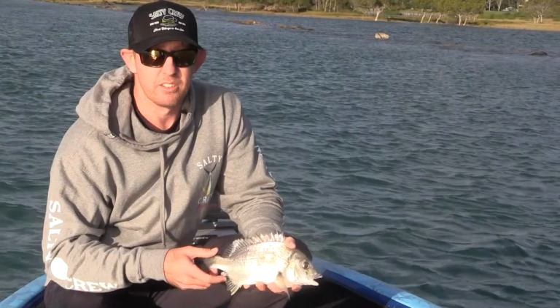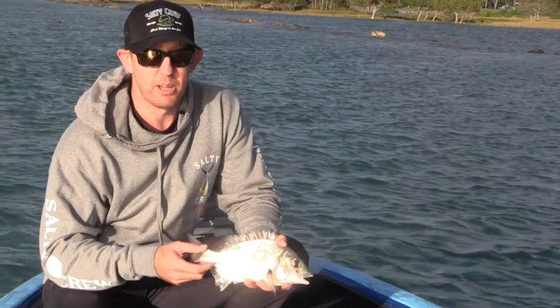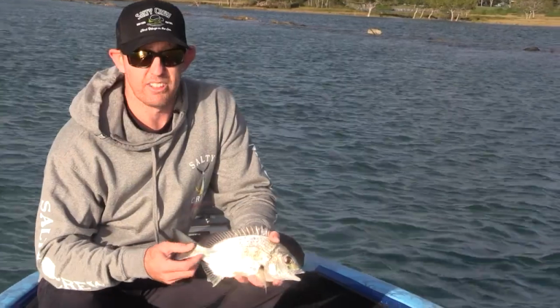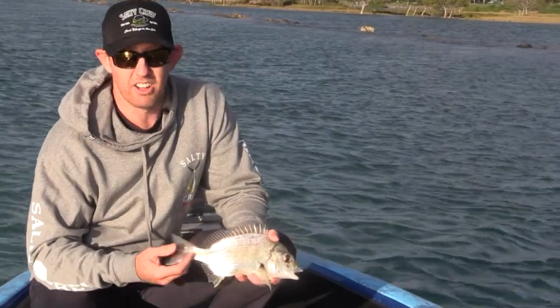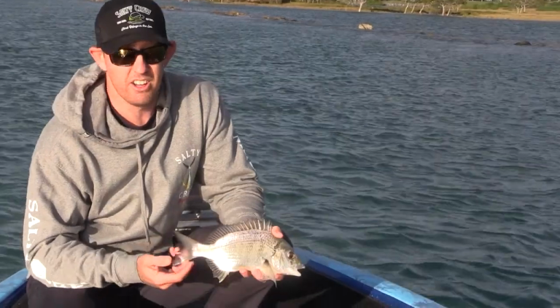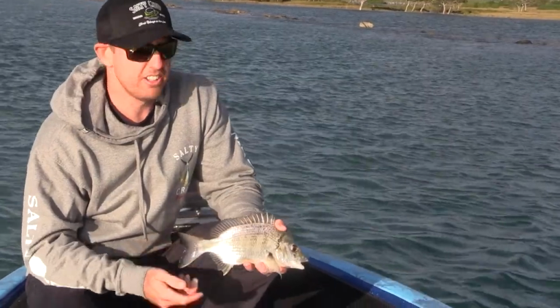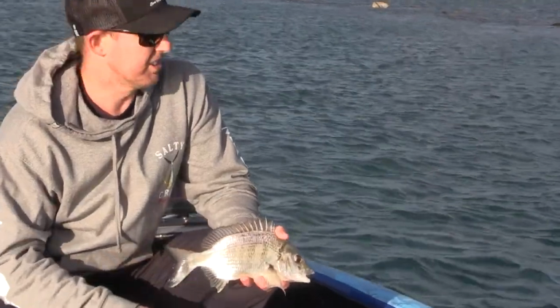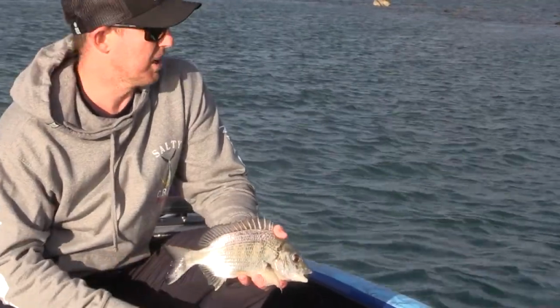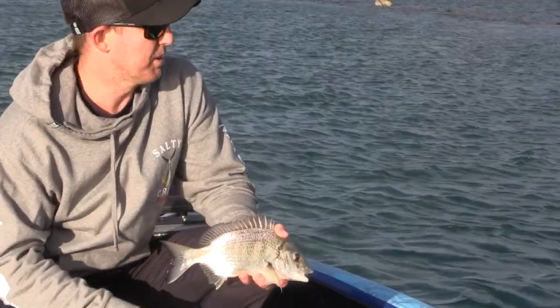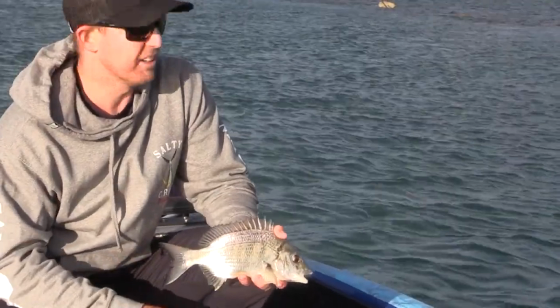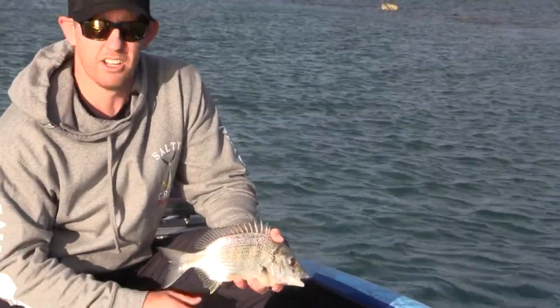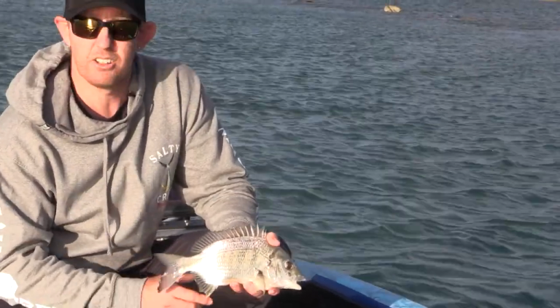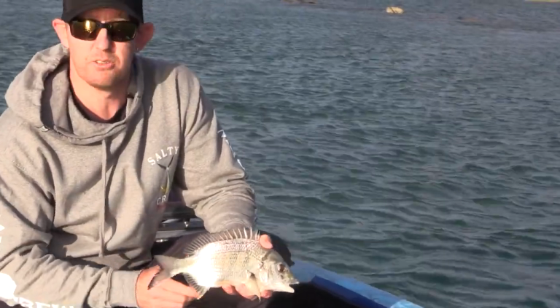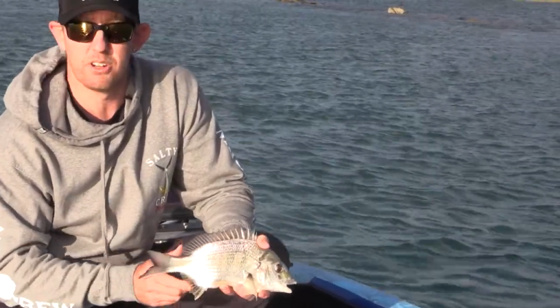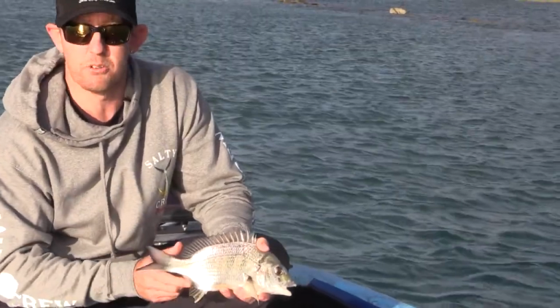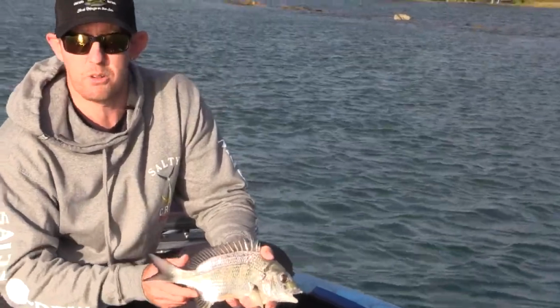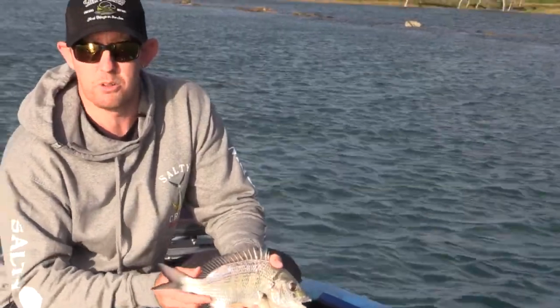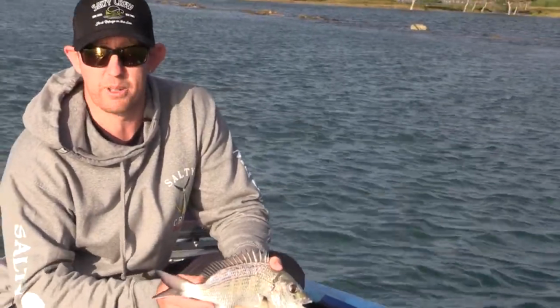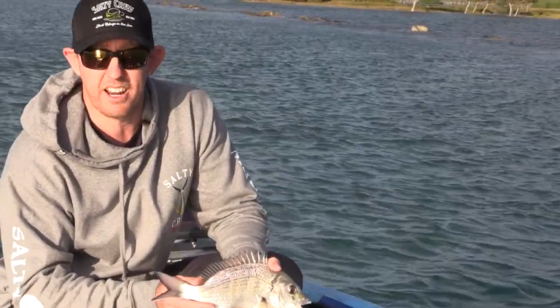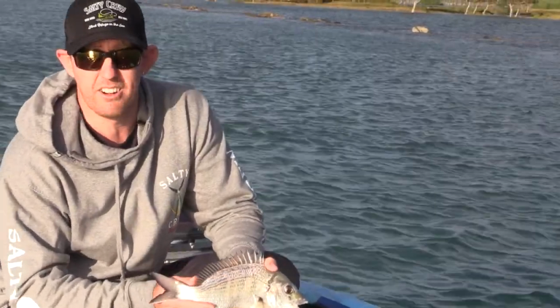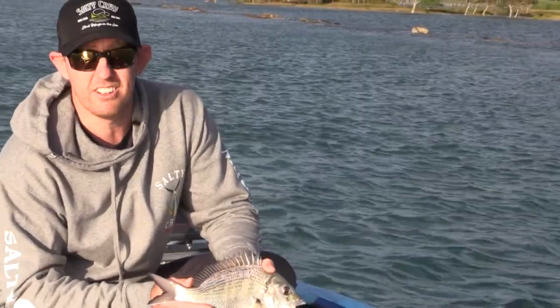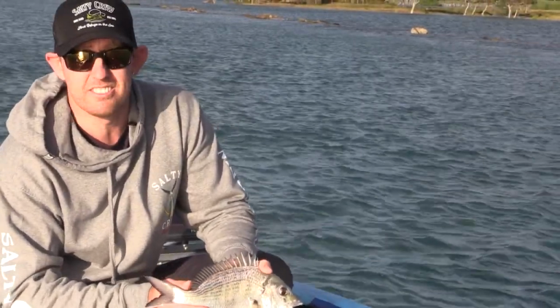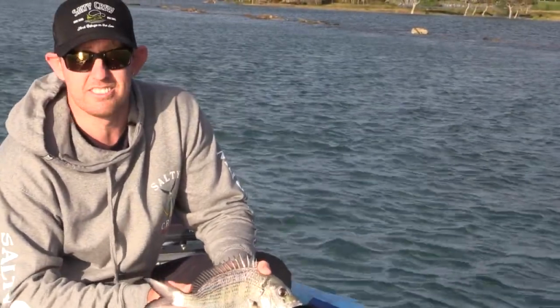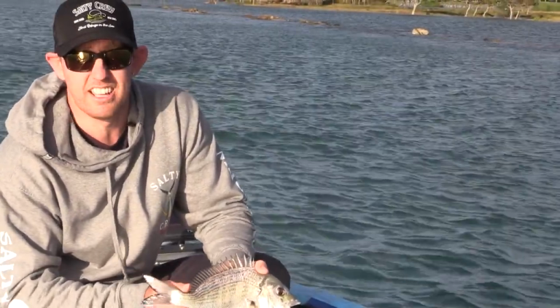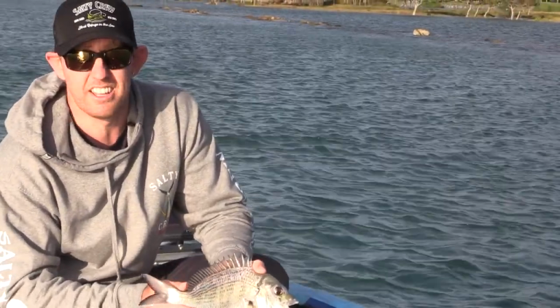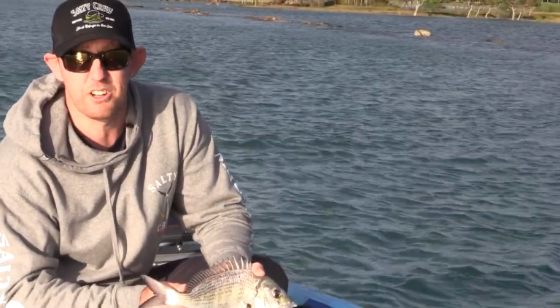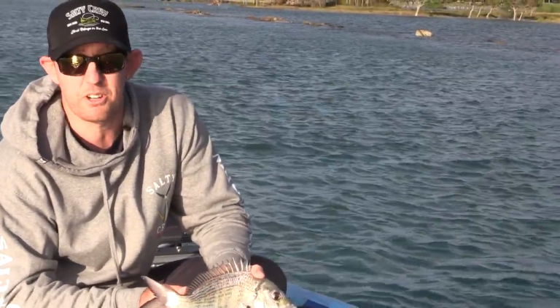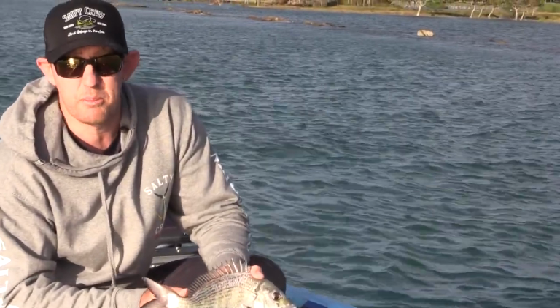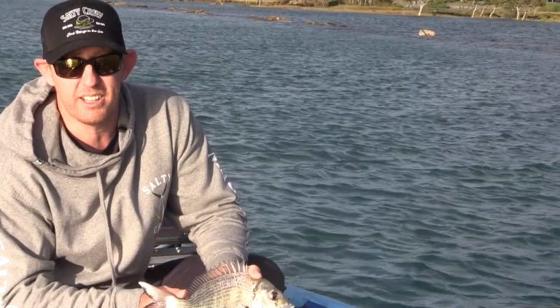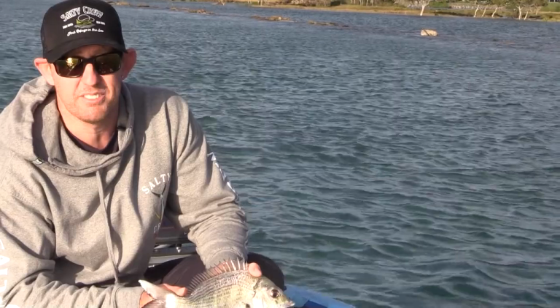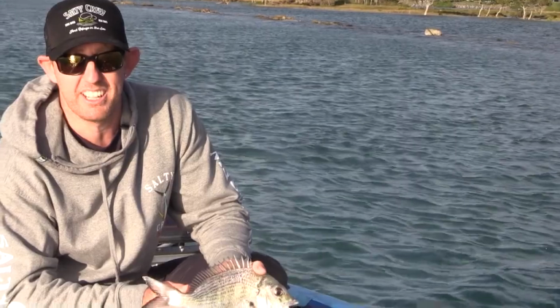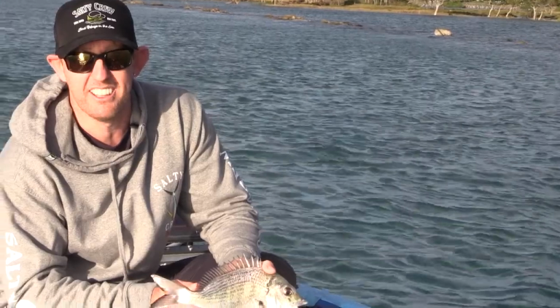So basically guys, just come down to your local spot, find a rock wall with a bit of current on it, throw a crab out and give it a go.